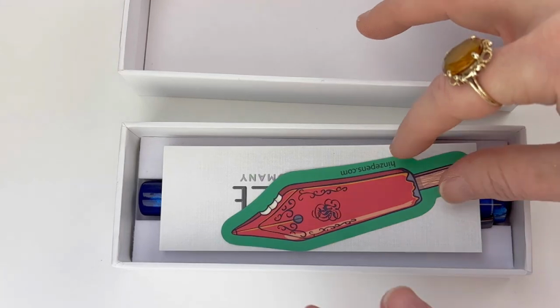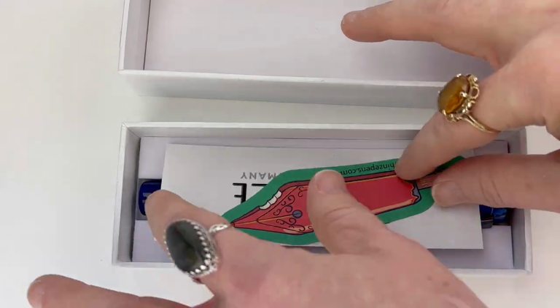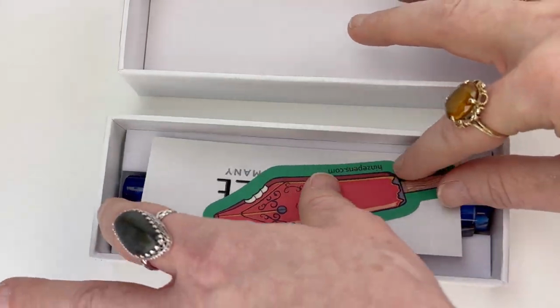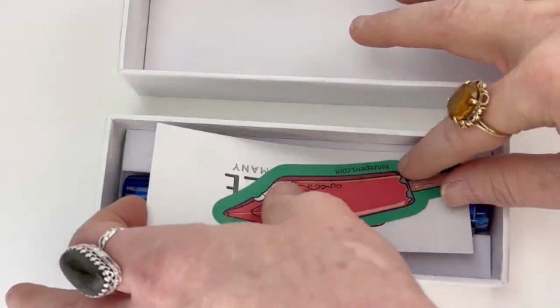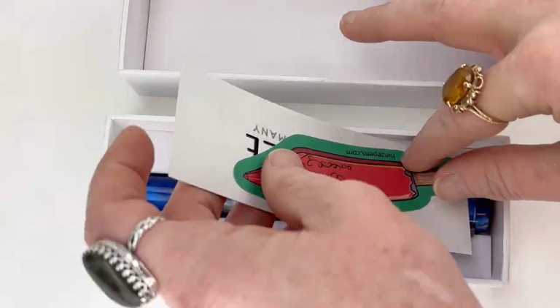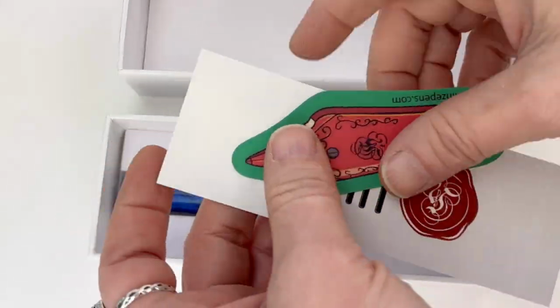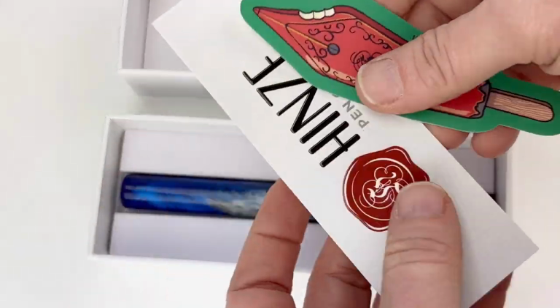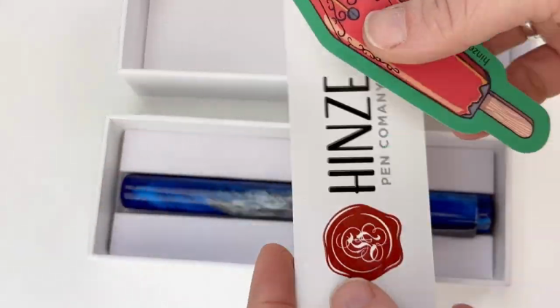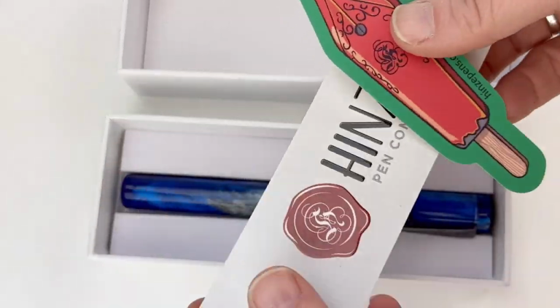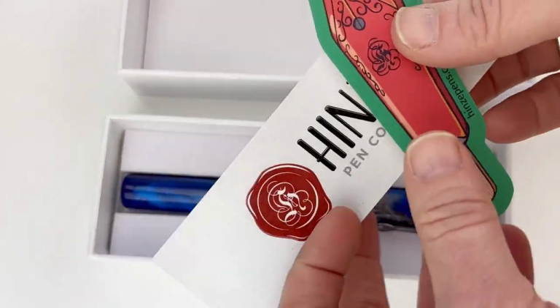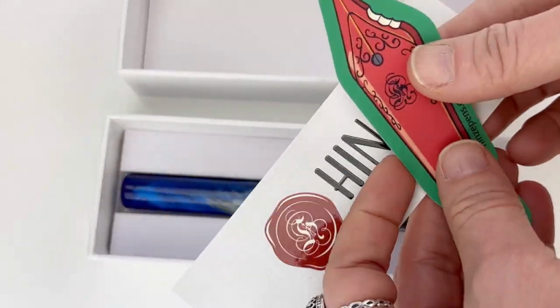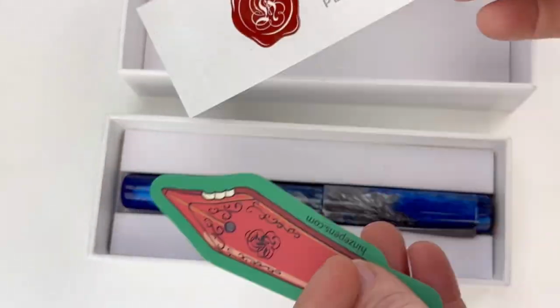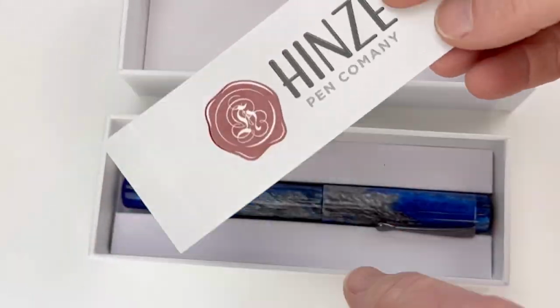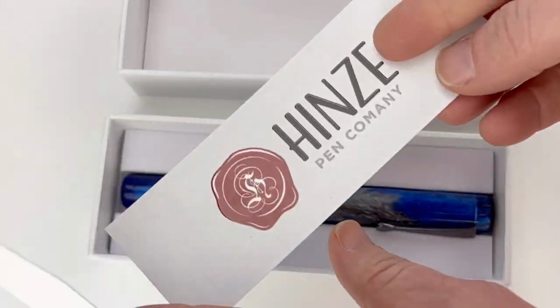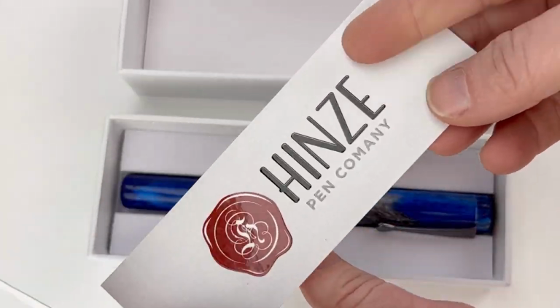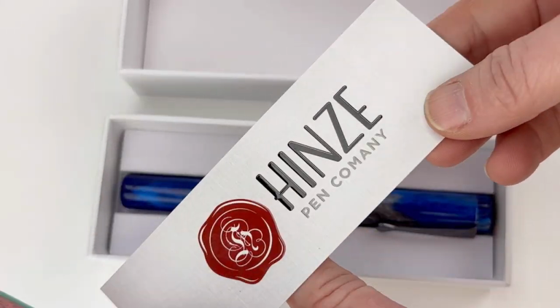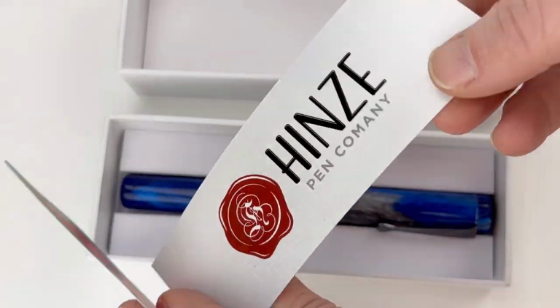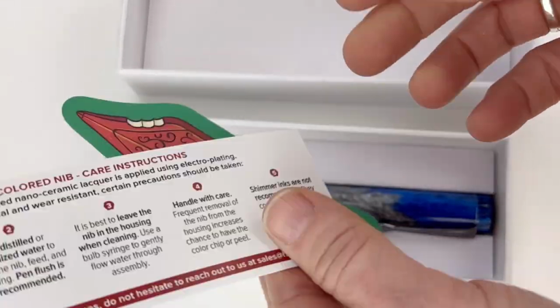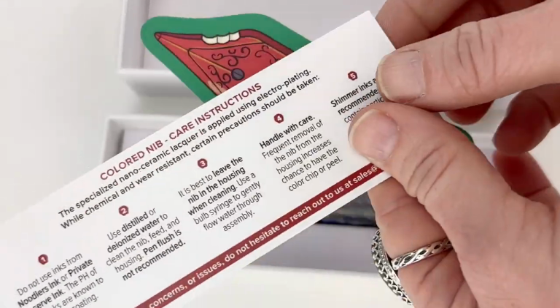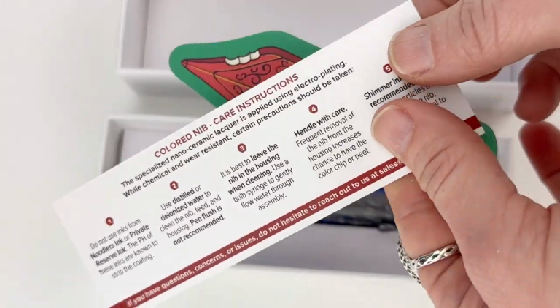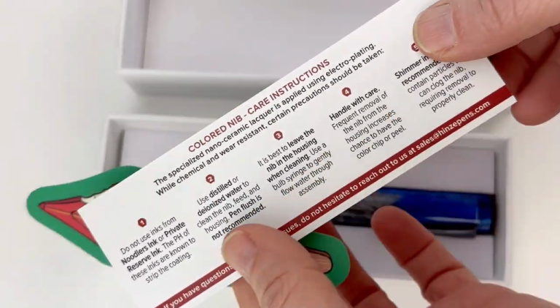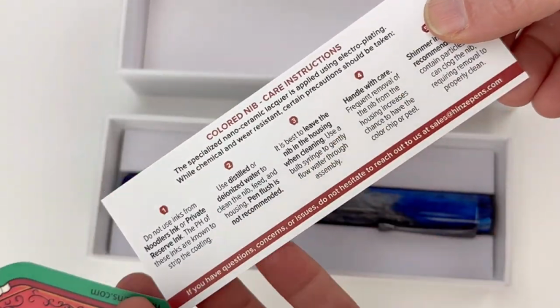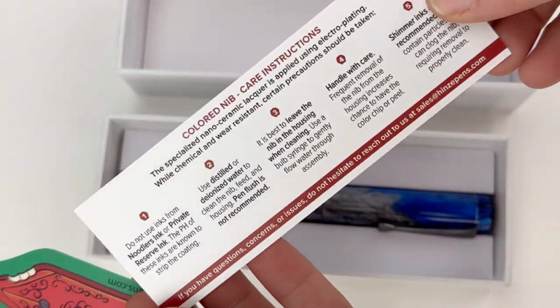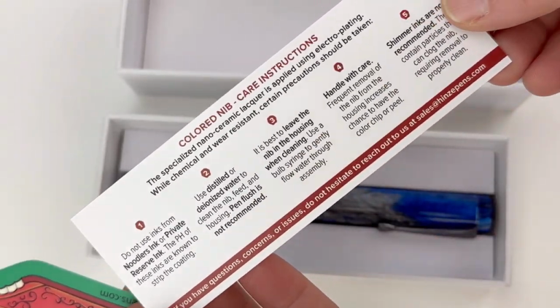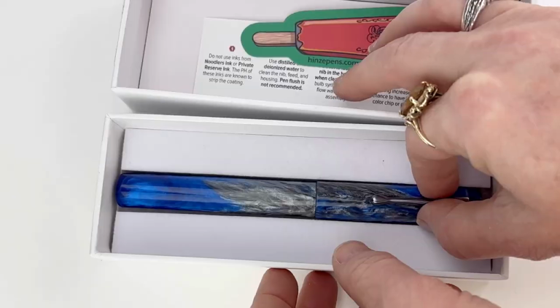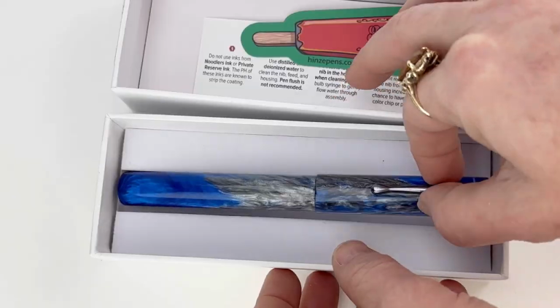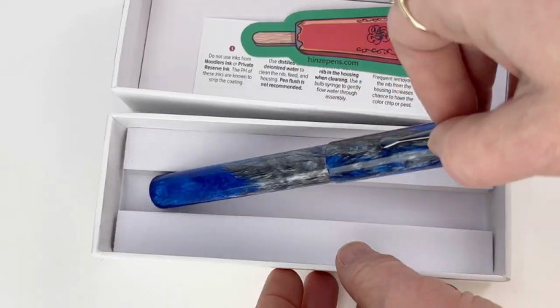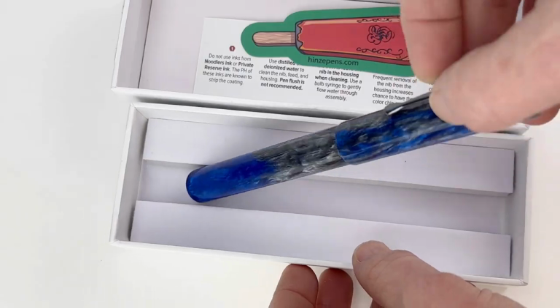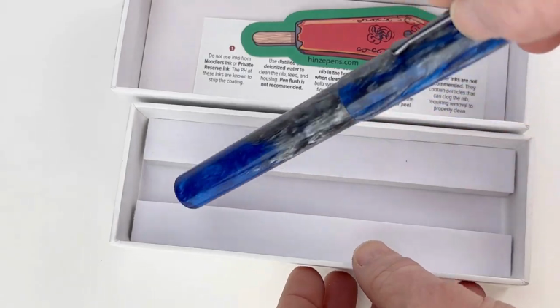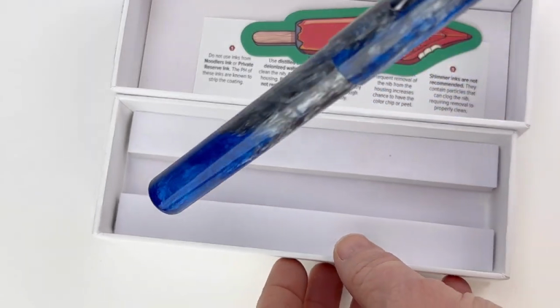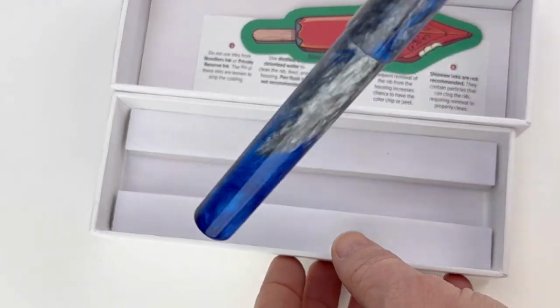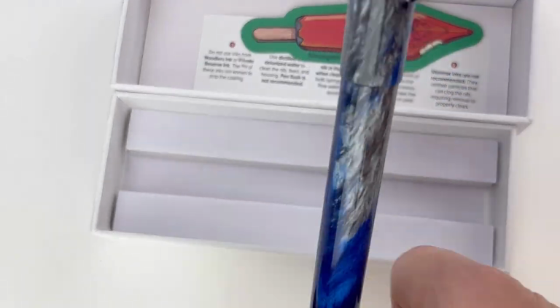I love that the new Heinz pens we got in come with a nib popsicle sticker. It's pretty awesome.